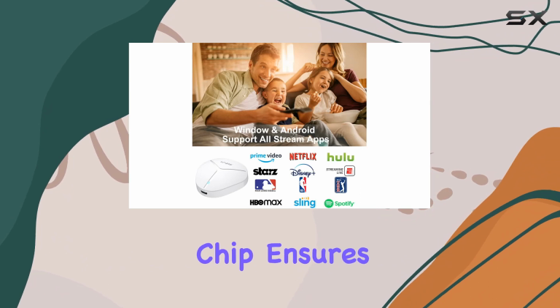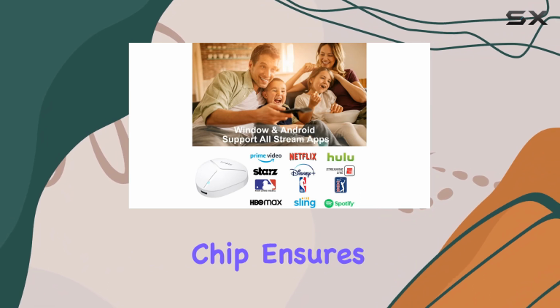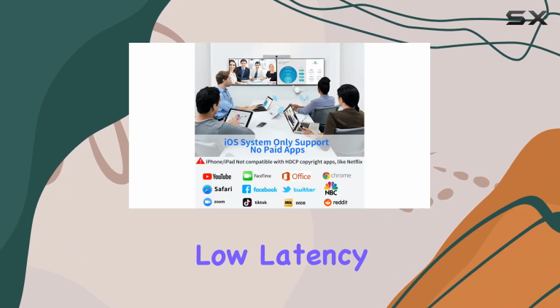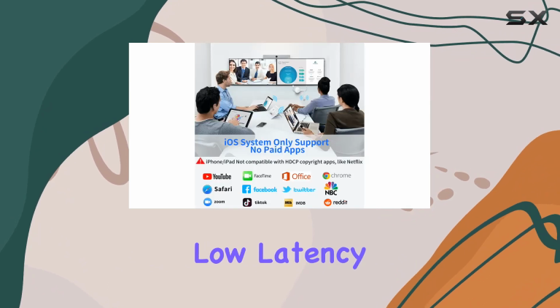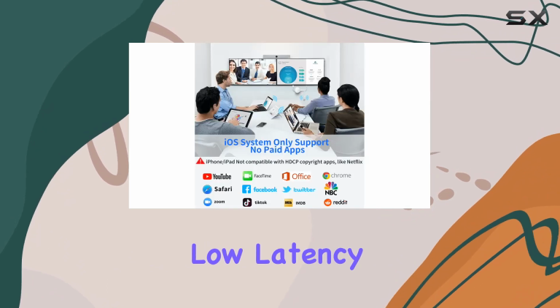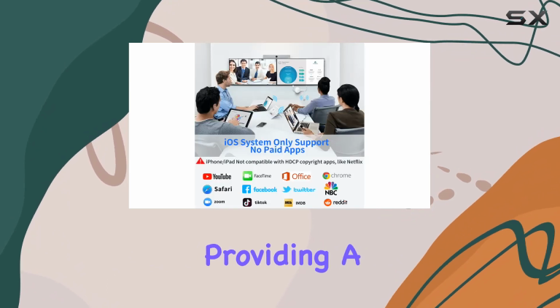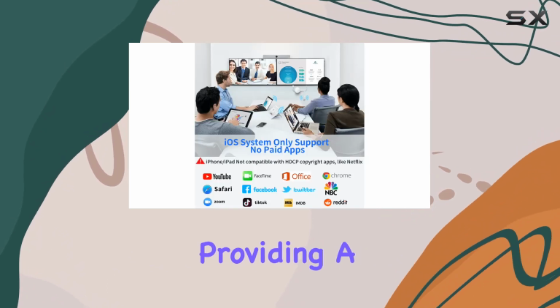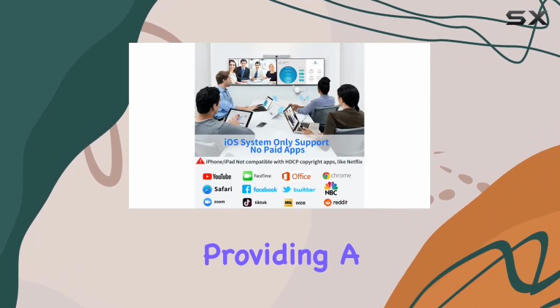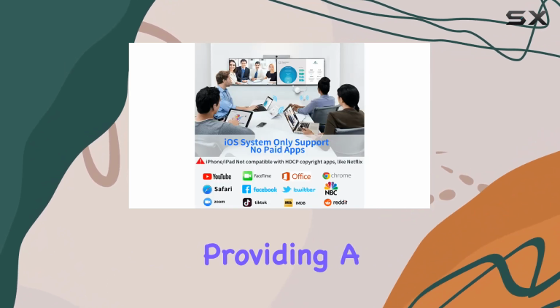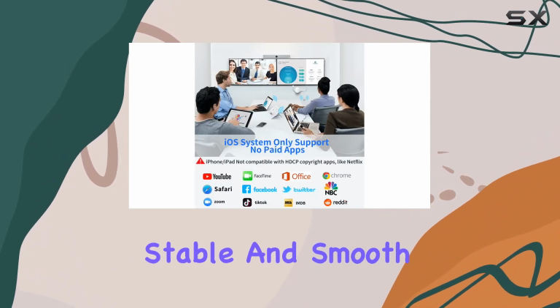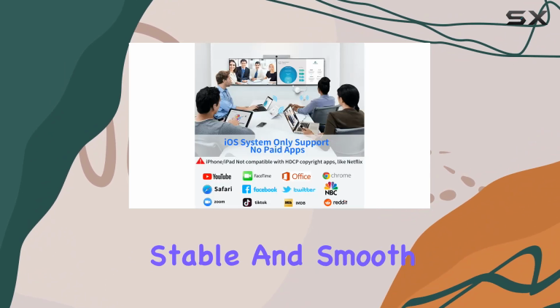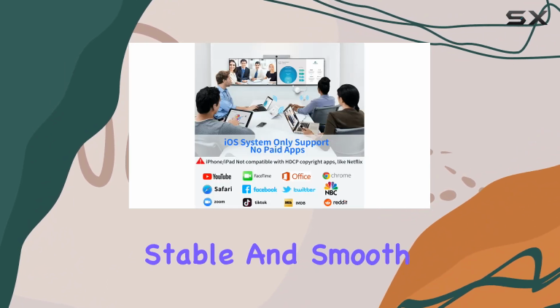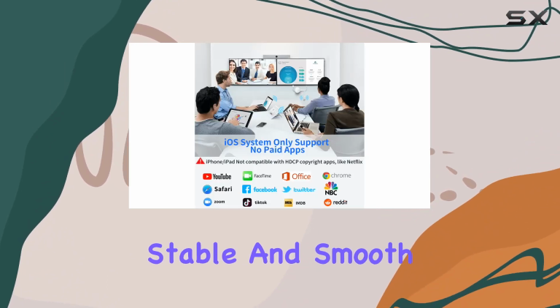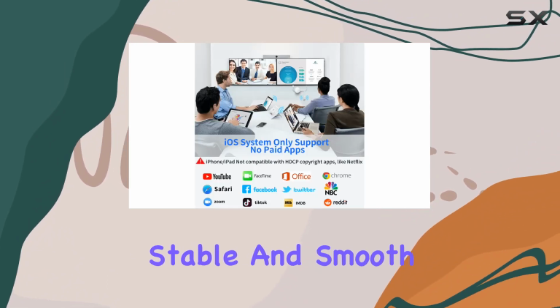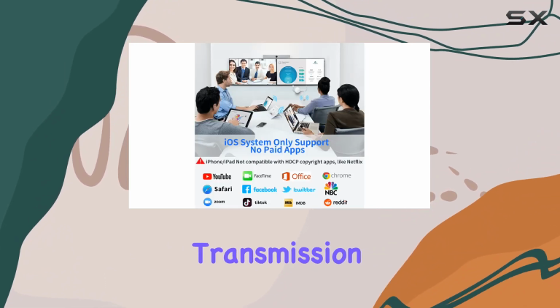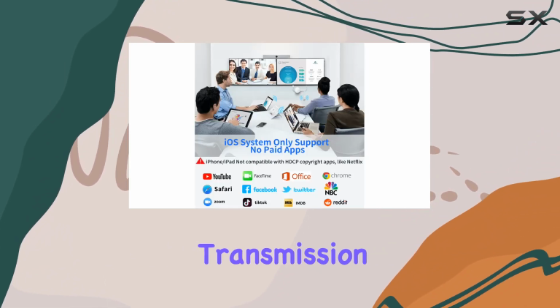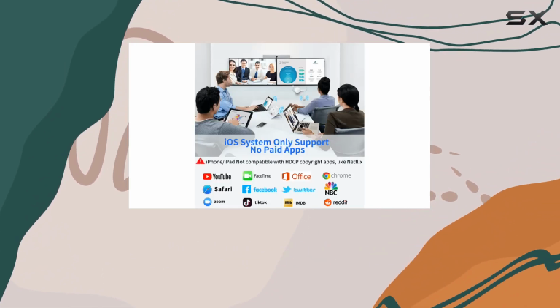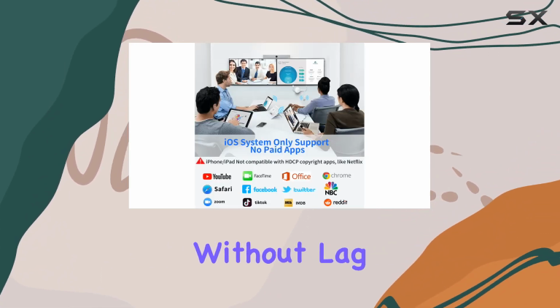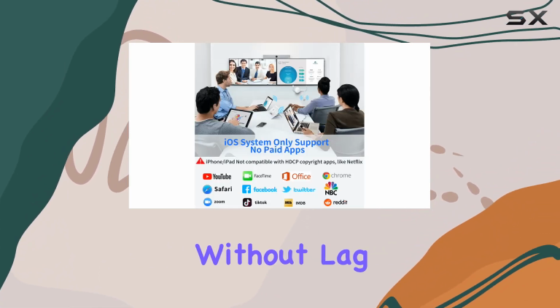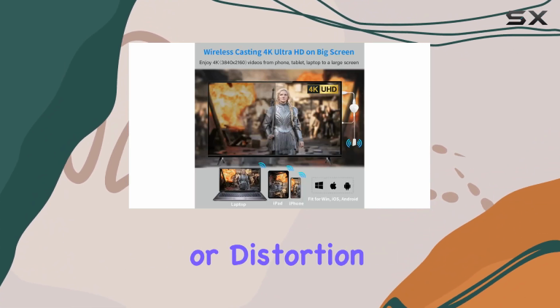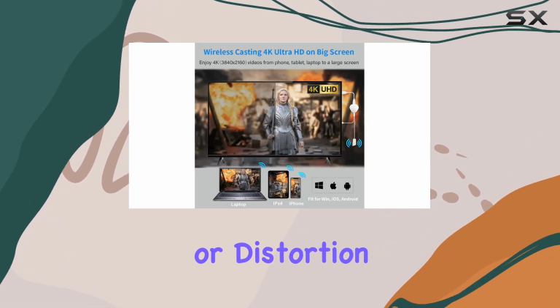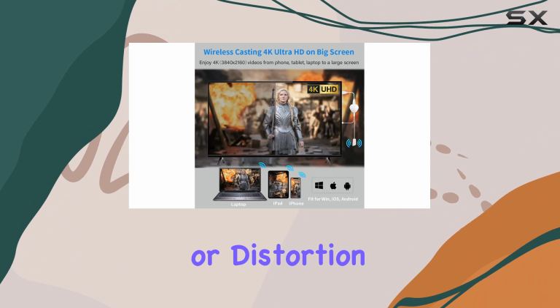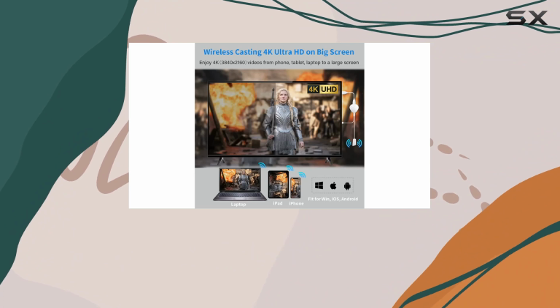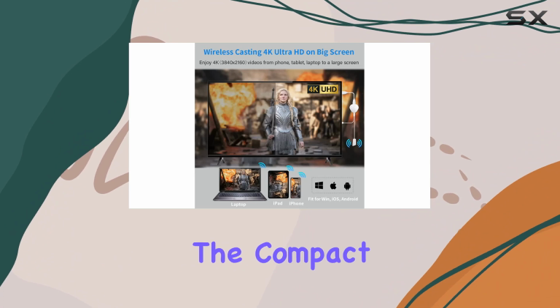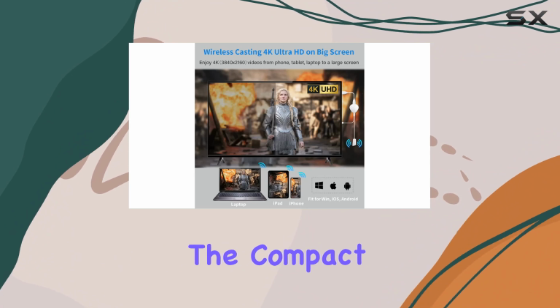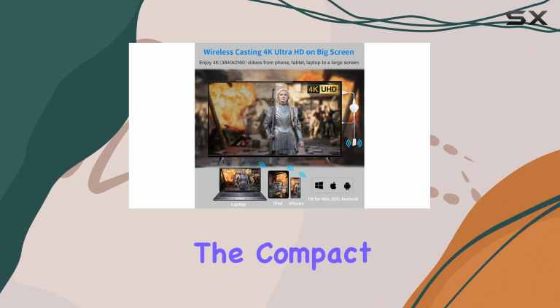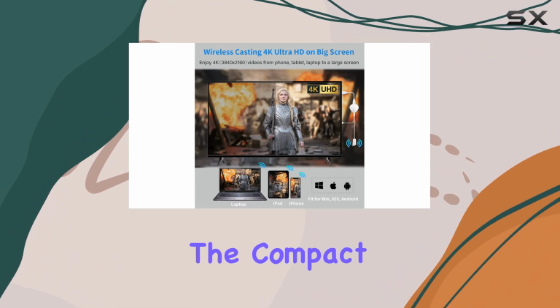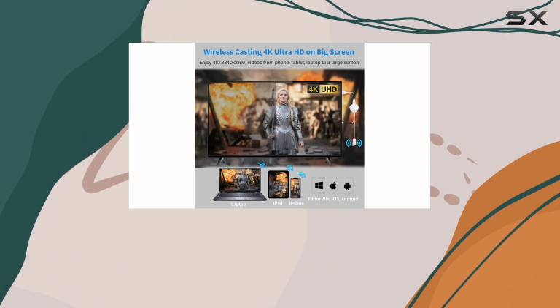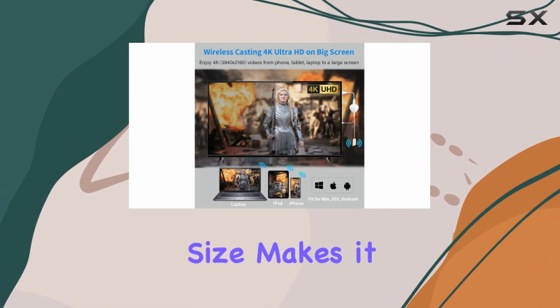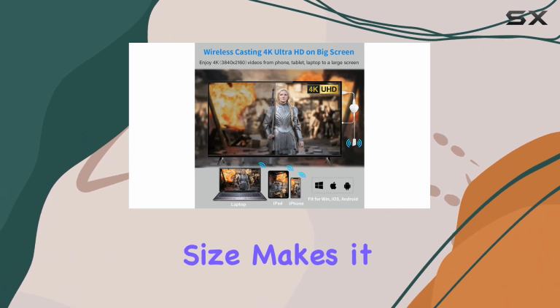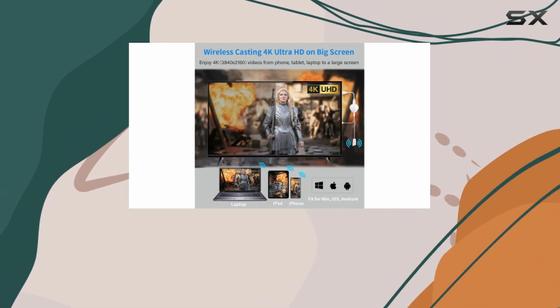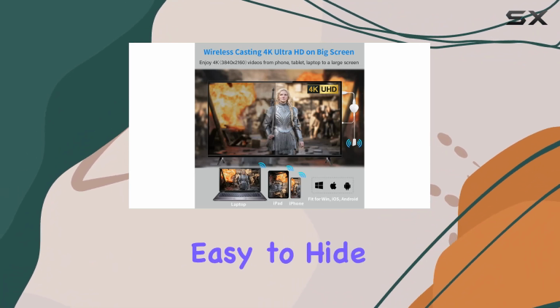Behind the scenes, the 2.4GHz high-performance chip ensures low latency, providing a stable and smooth transmission without lag or distortion. The compact size makes it easy to hide behind your TV, maintaining a clean and organized setup.